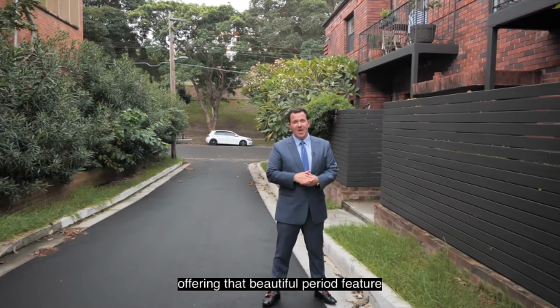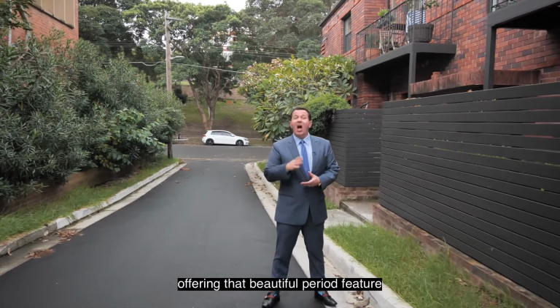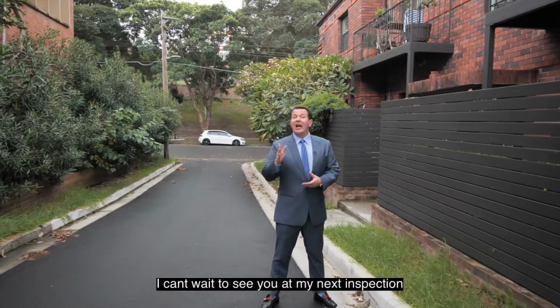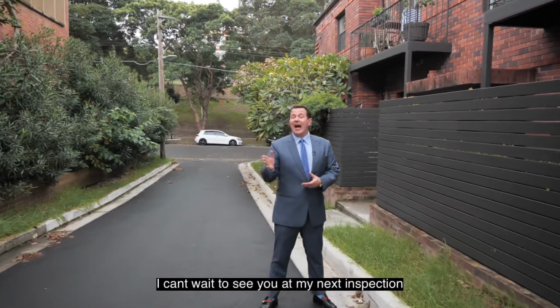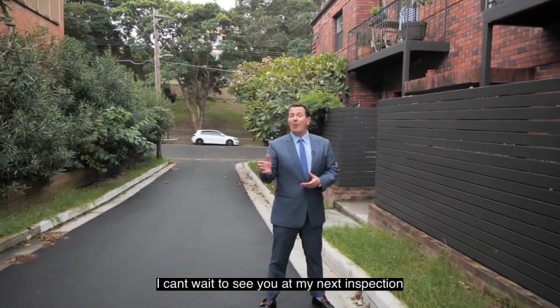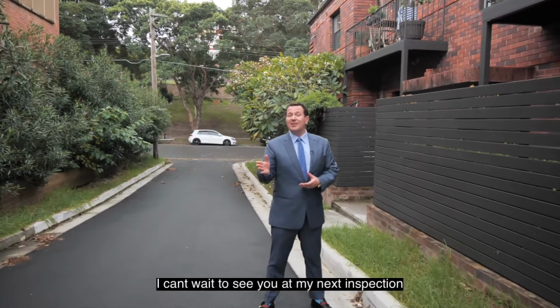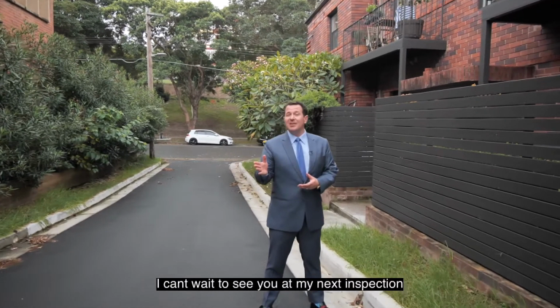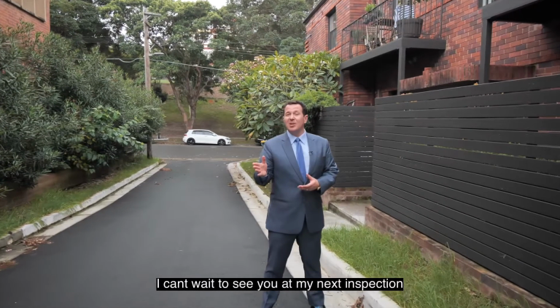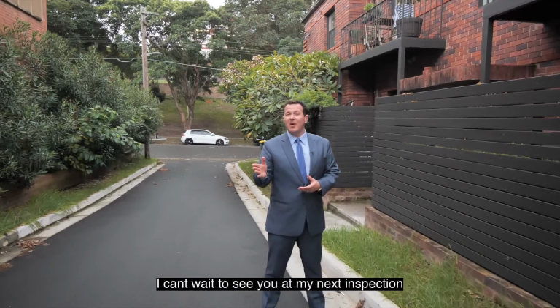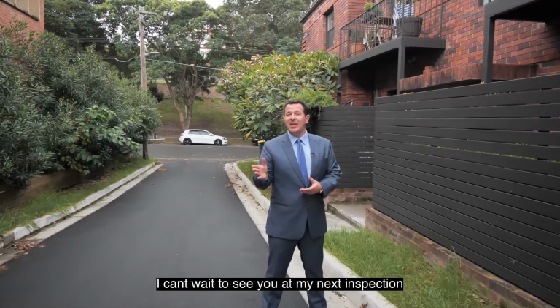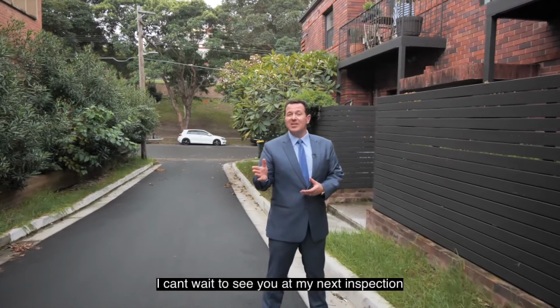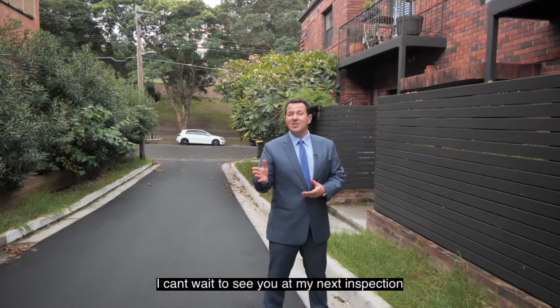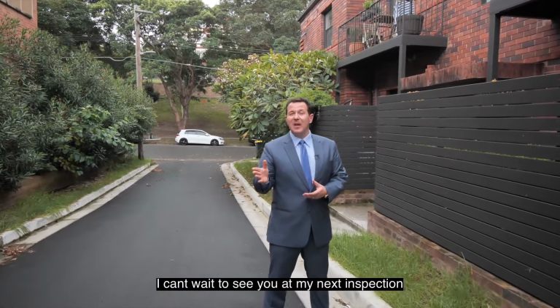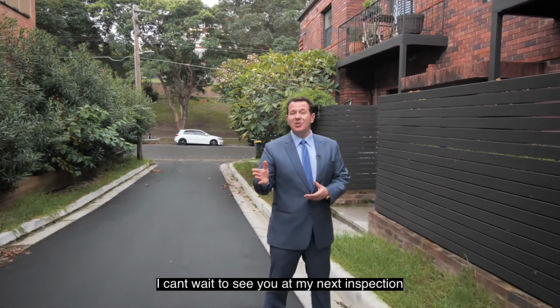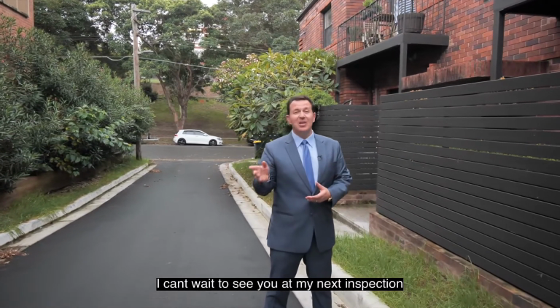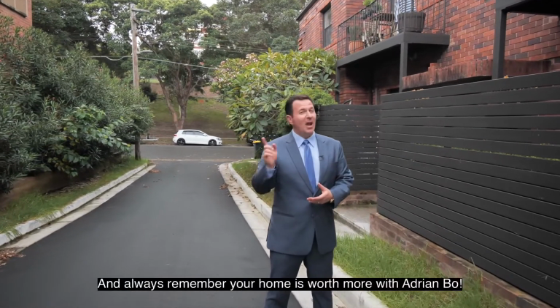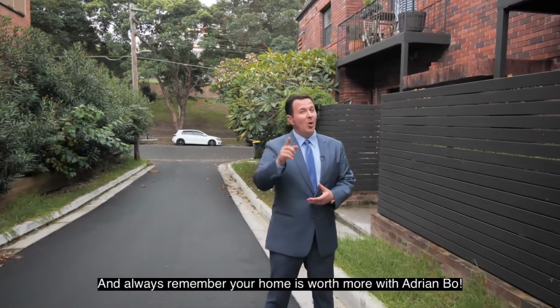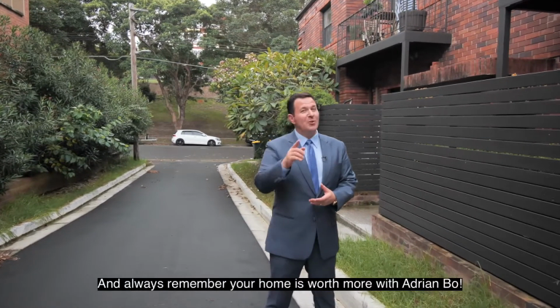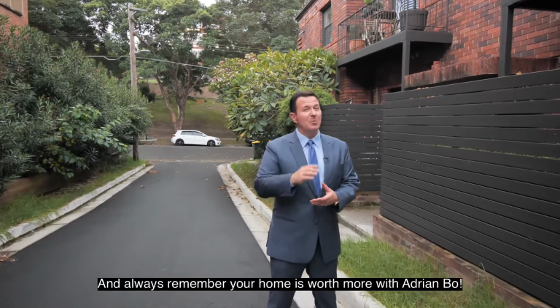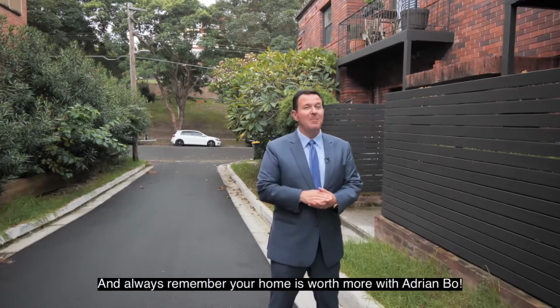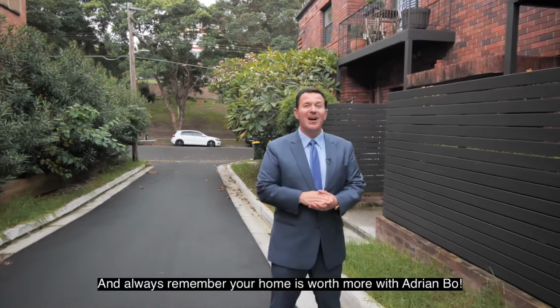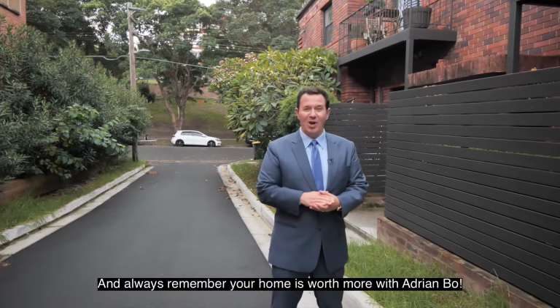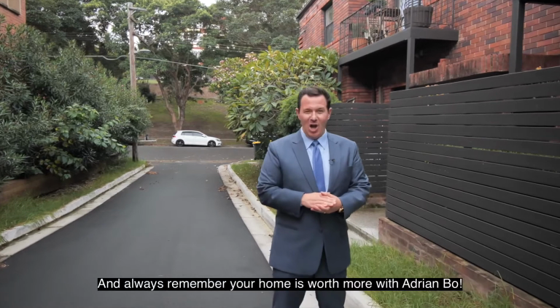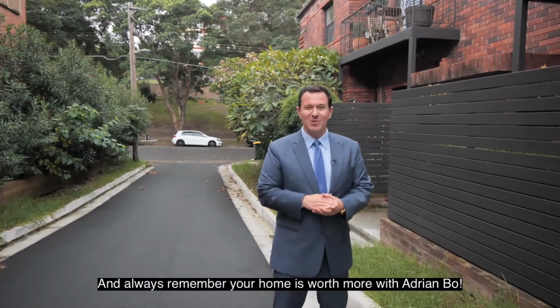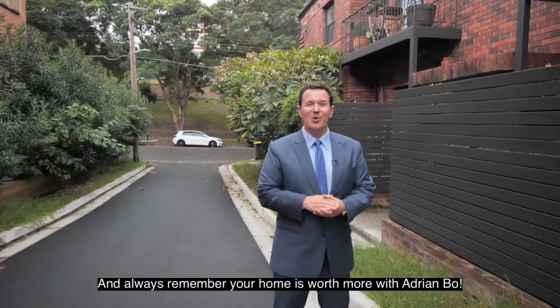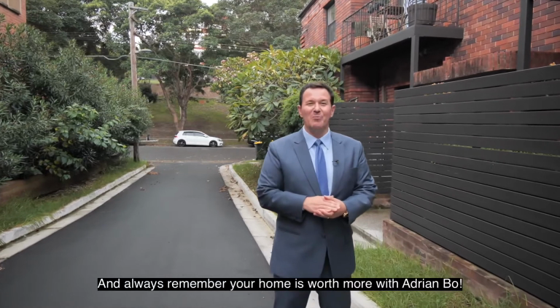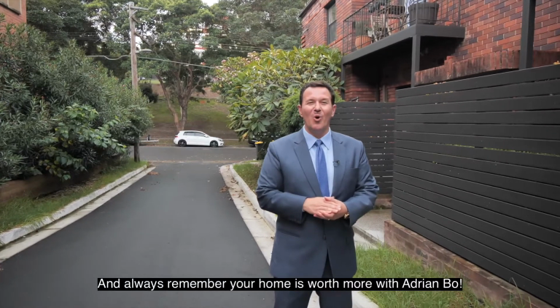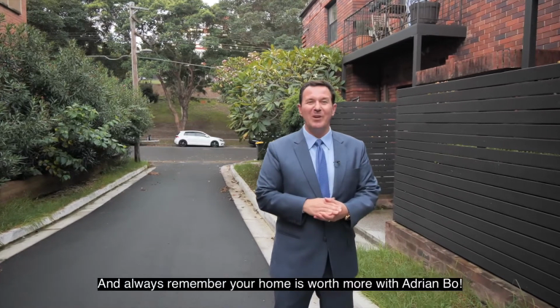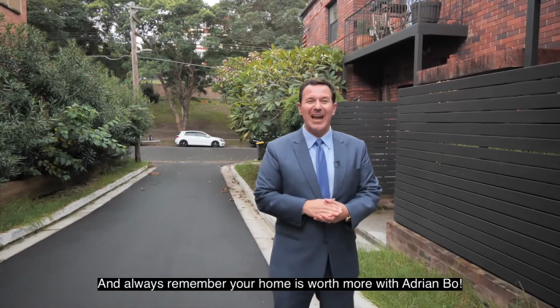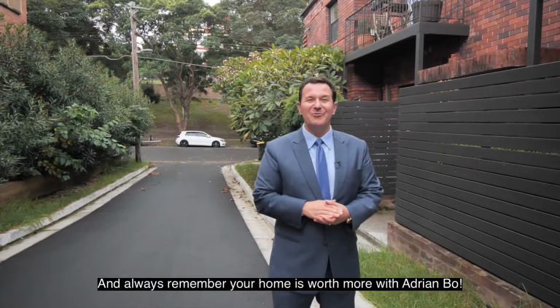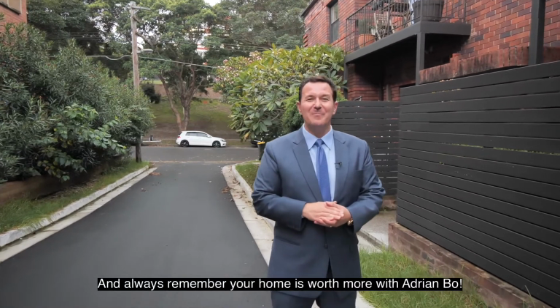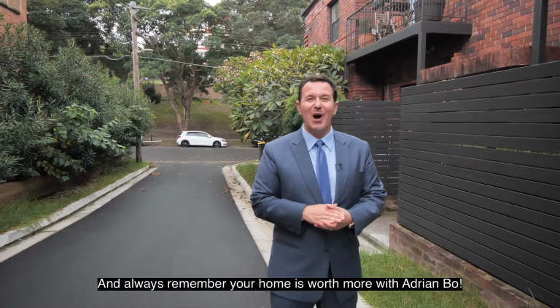I can't wait to see you at my next inspection, and always remember — your home is worth more with Adrian Bowe.